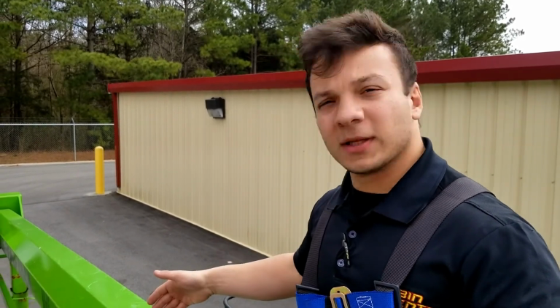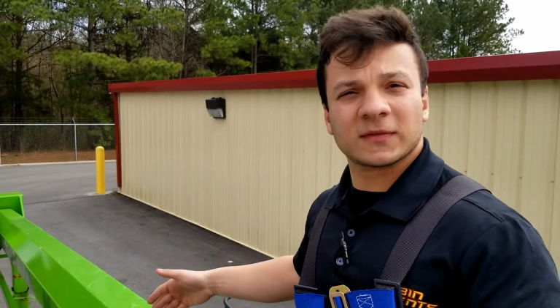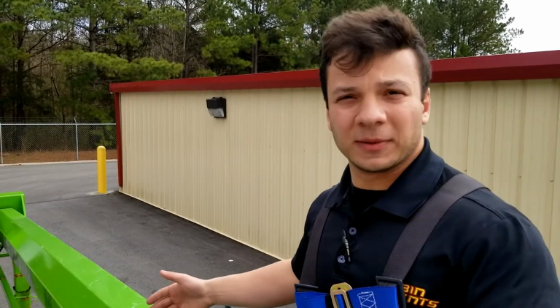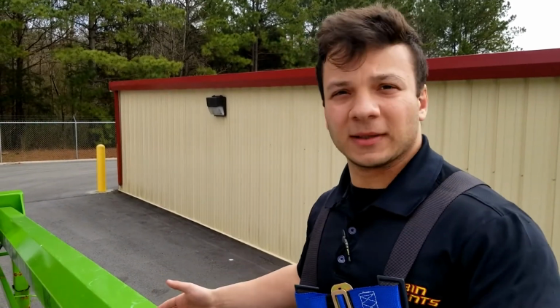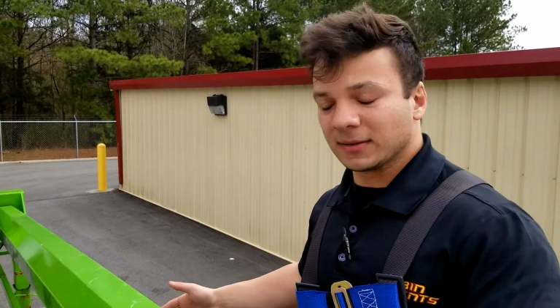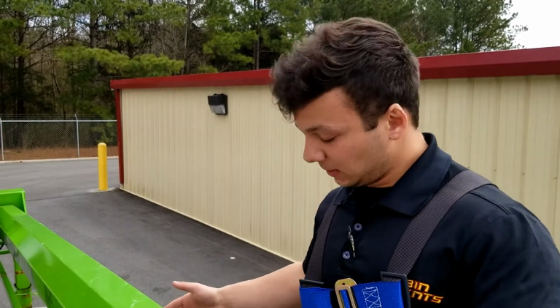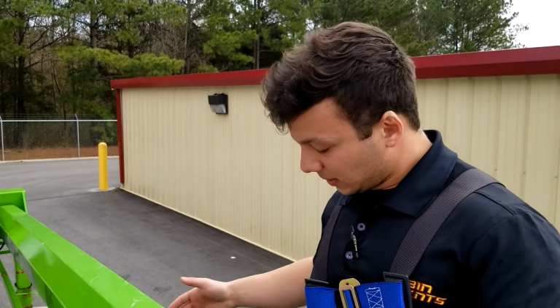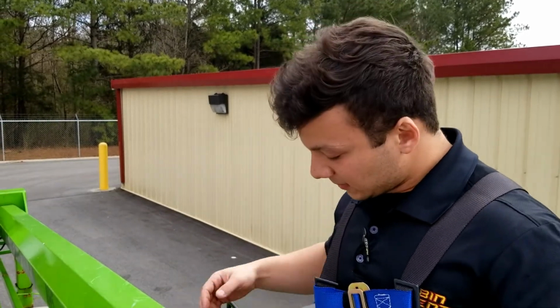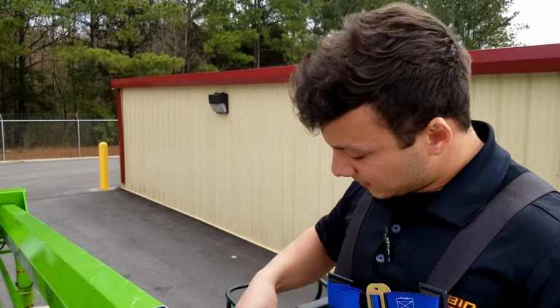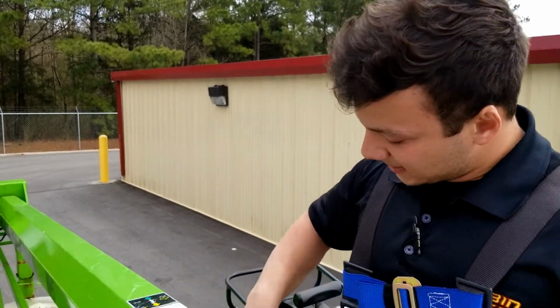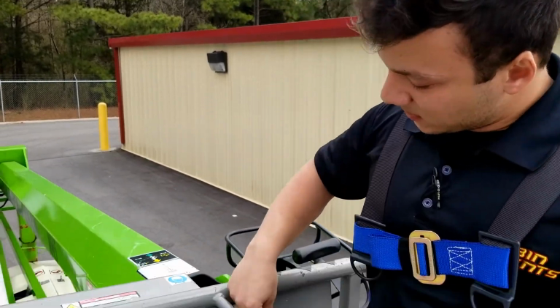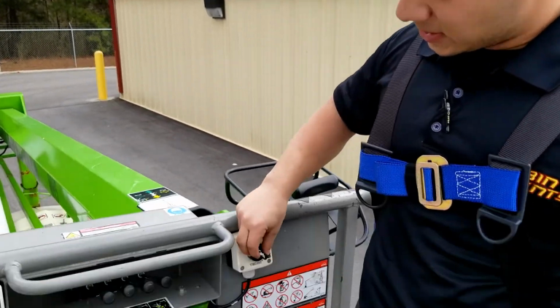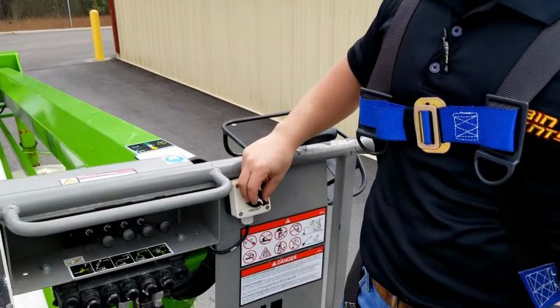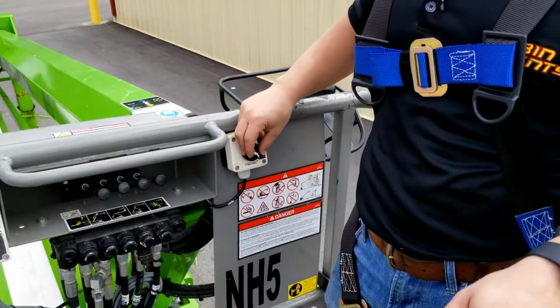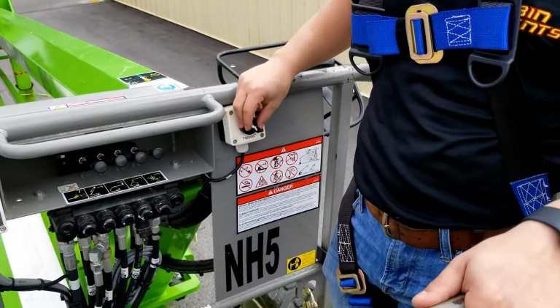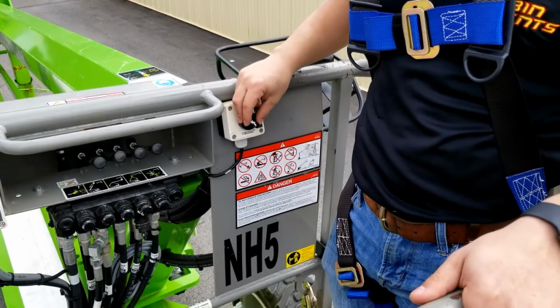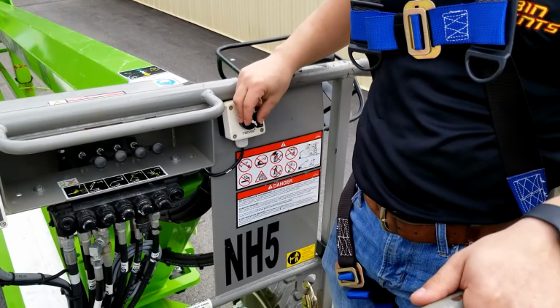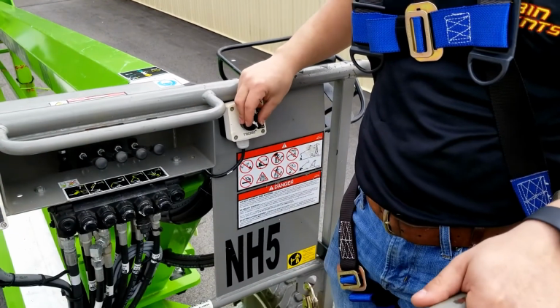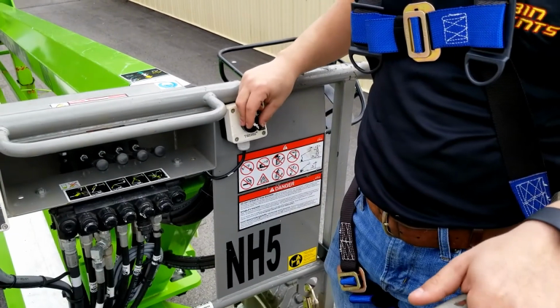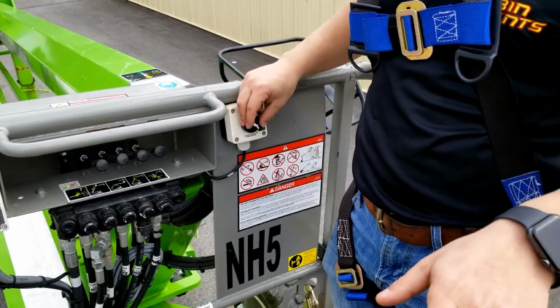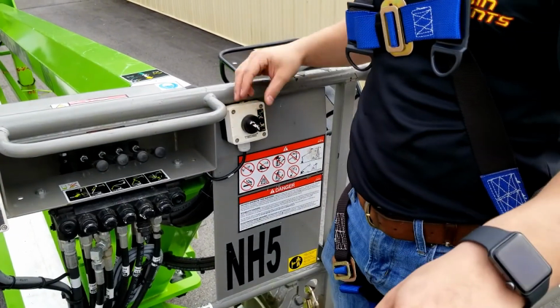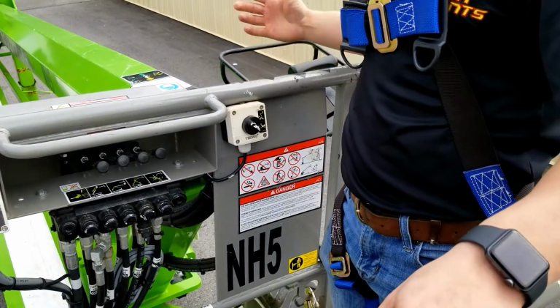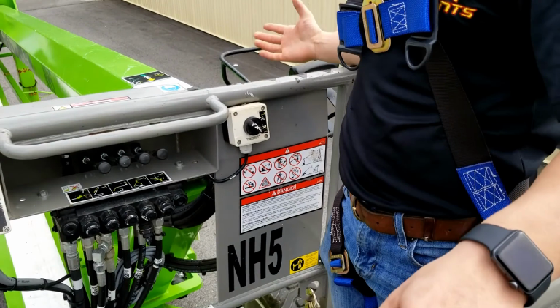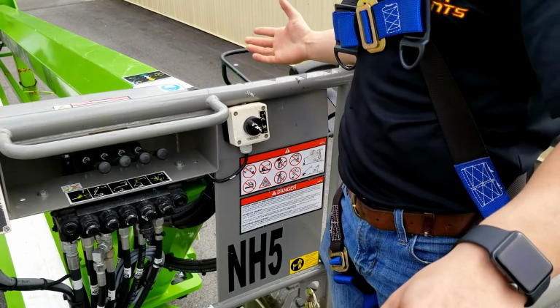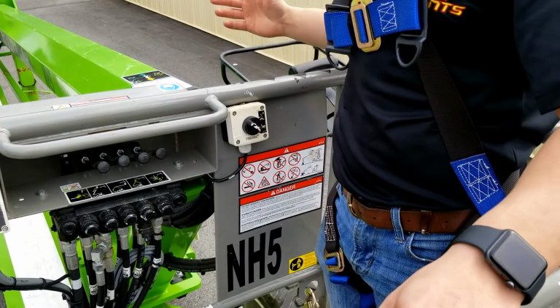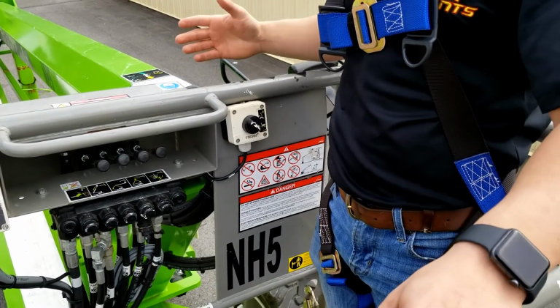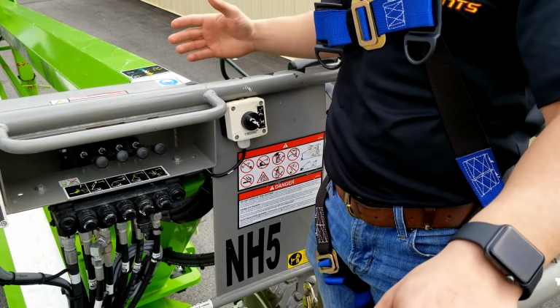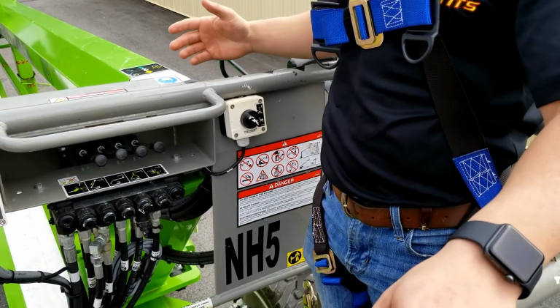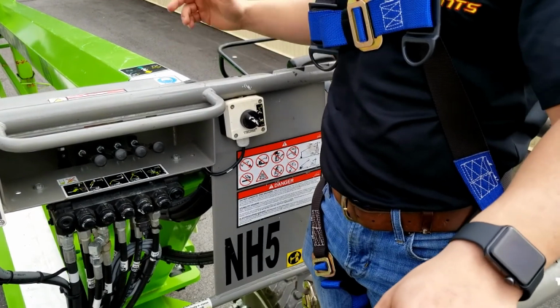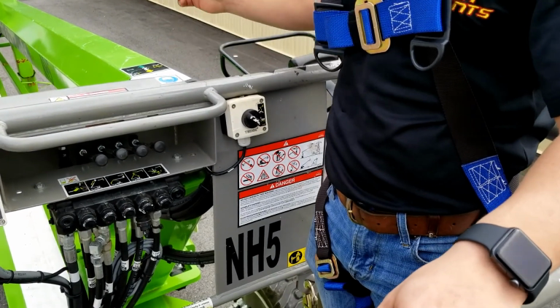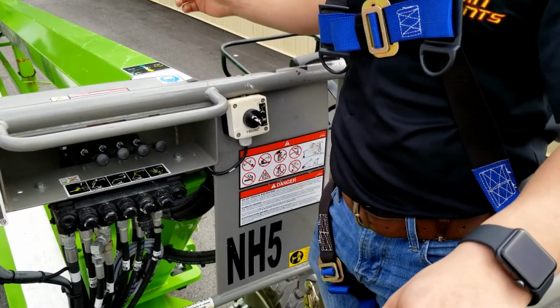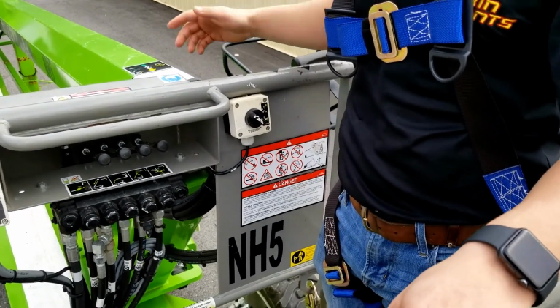Once you're done with your job and the boom is stowed in the cradle, you will switch the switch to ground controls. You will then raise your outriggers and drive to the next job.